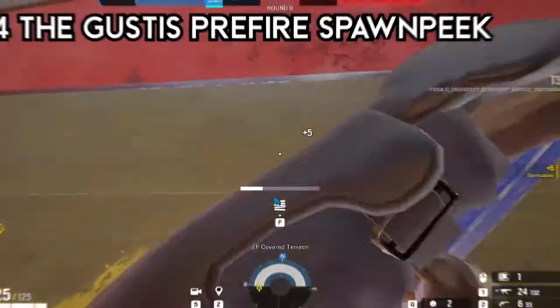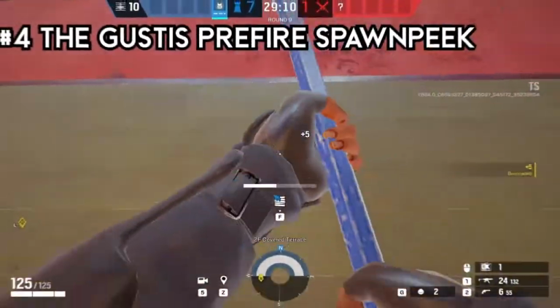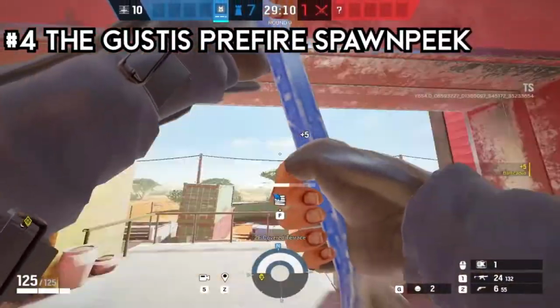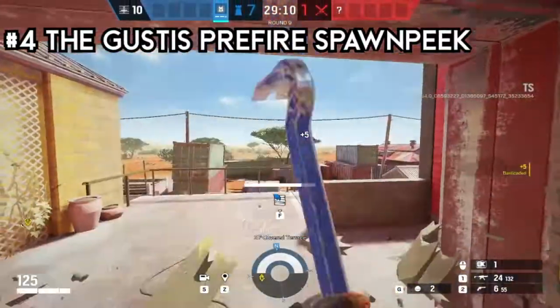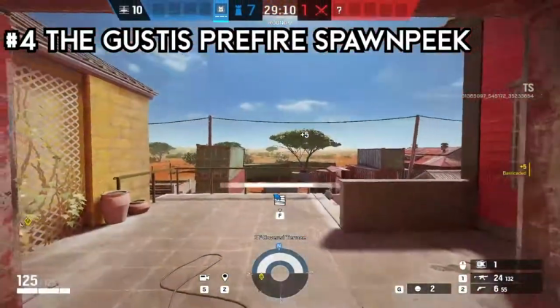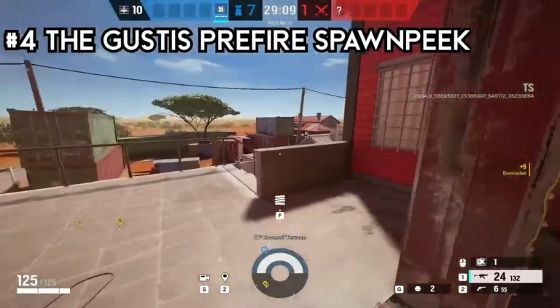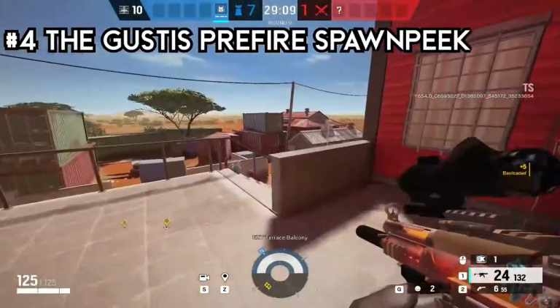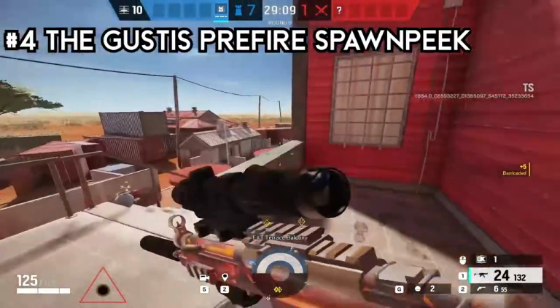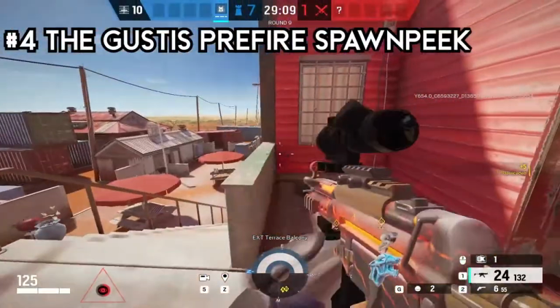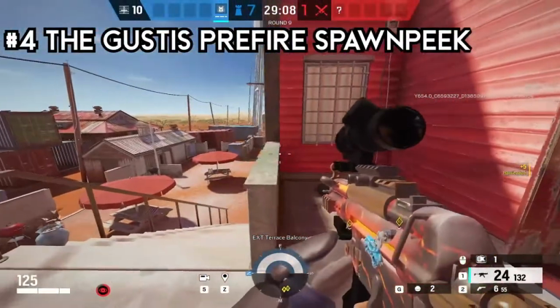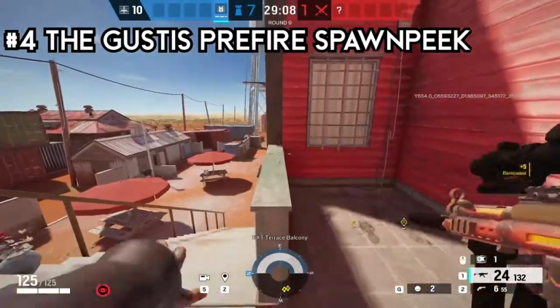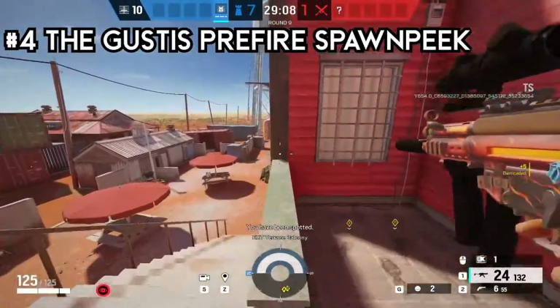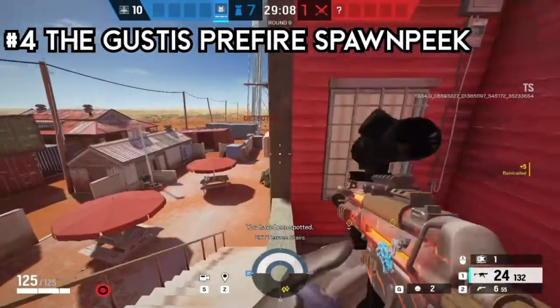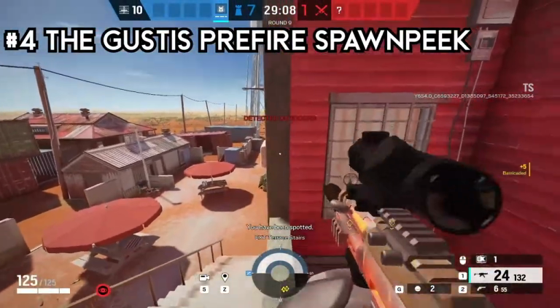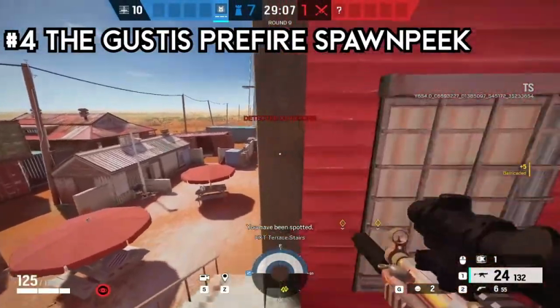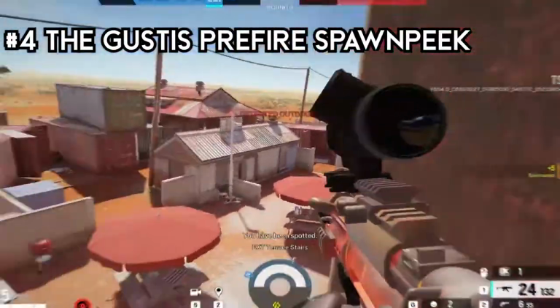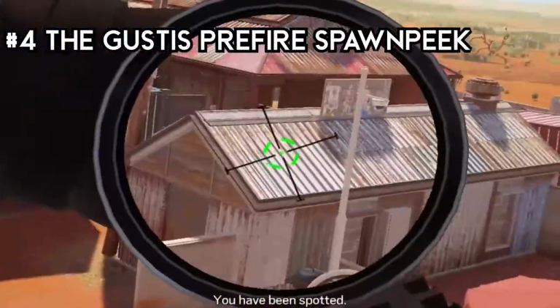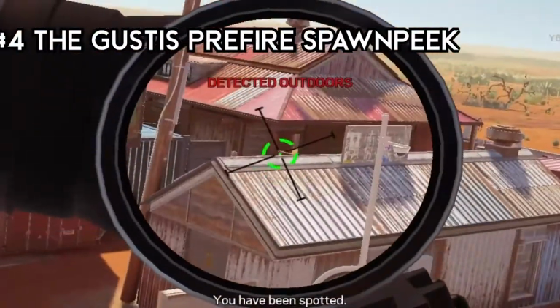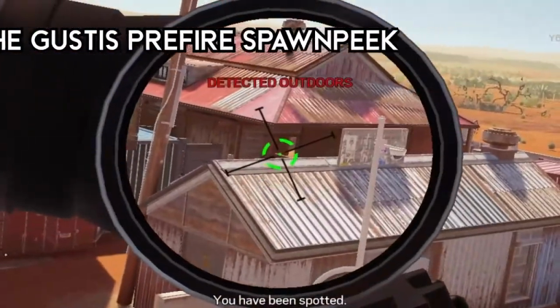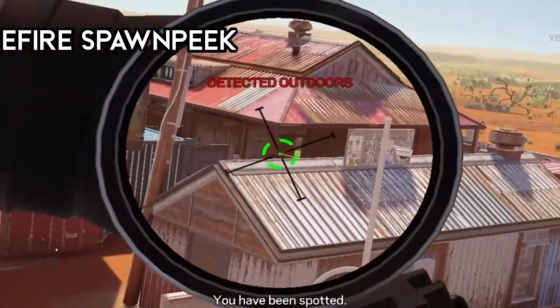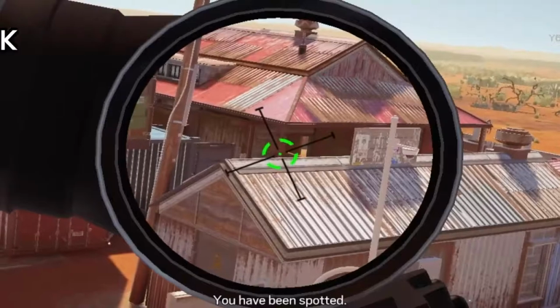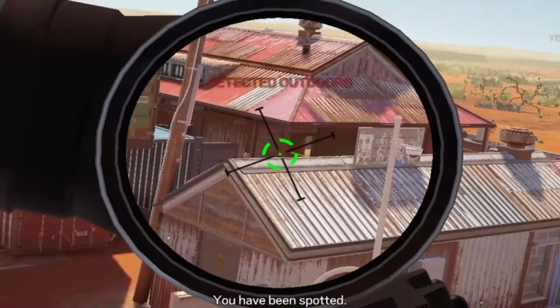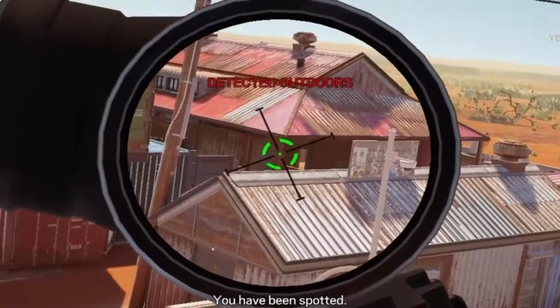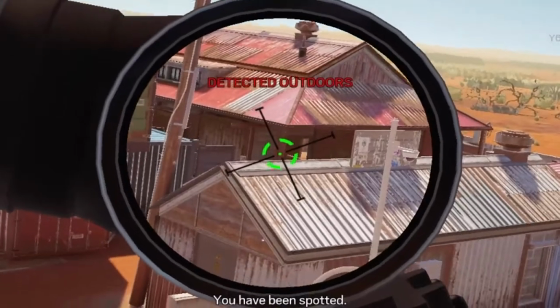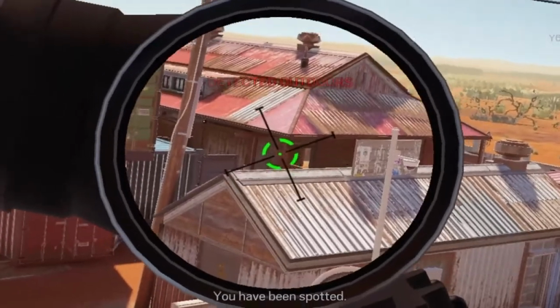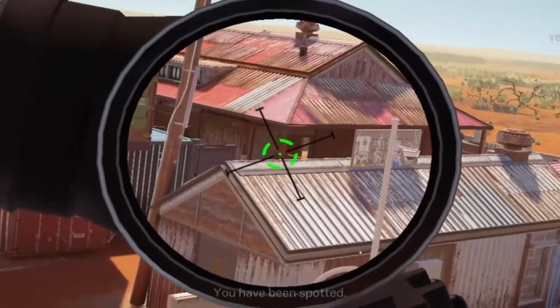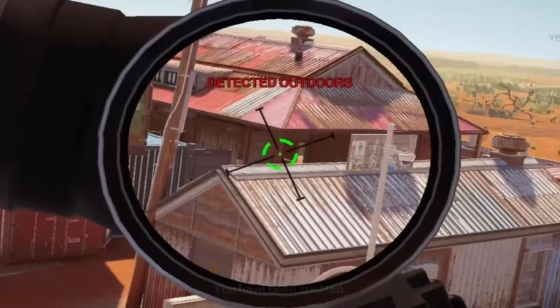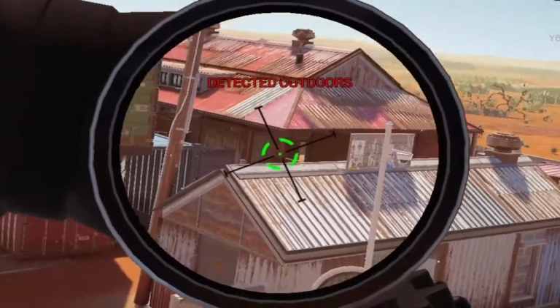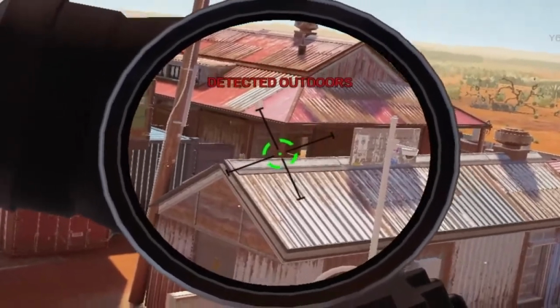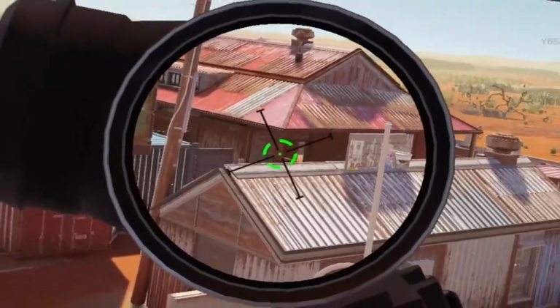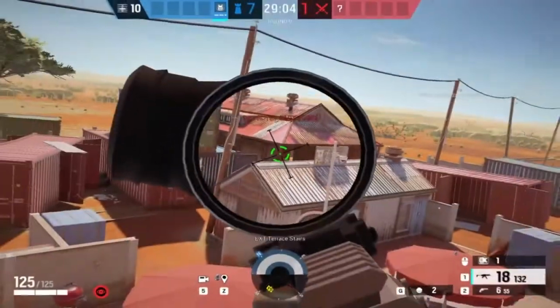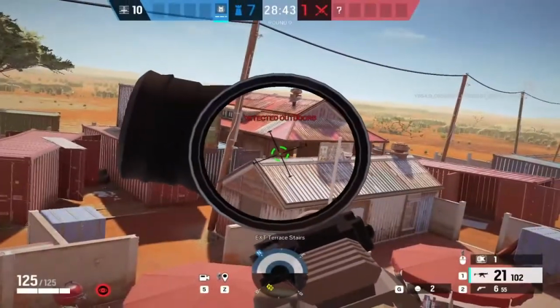This fourth trick is a prefire spawn peek that can land some juicy headshots. Just prefire some shots right above this roof and hope for the best.